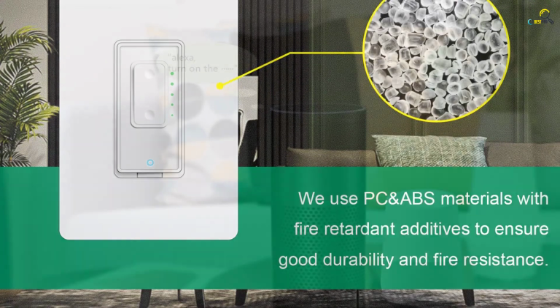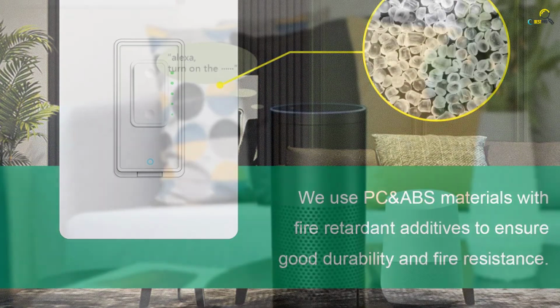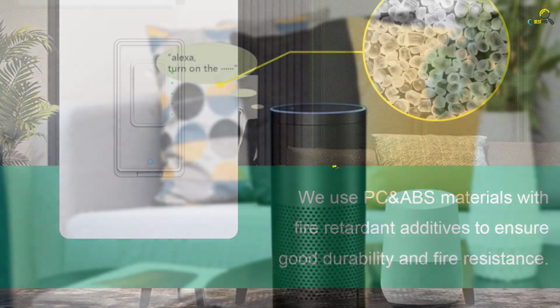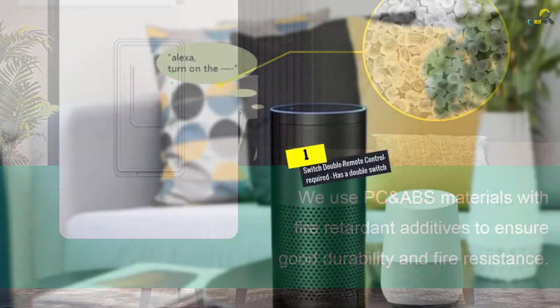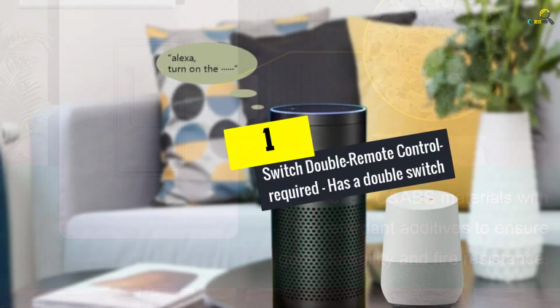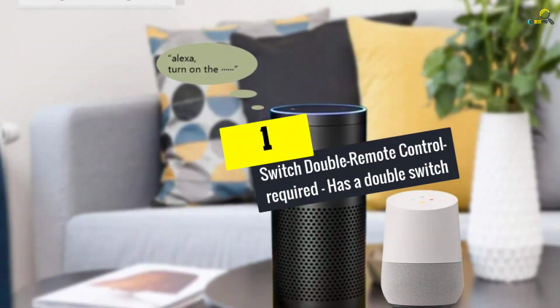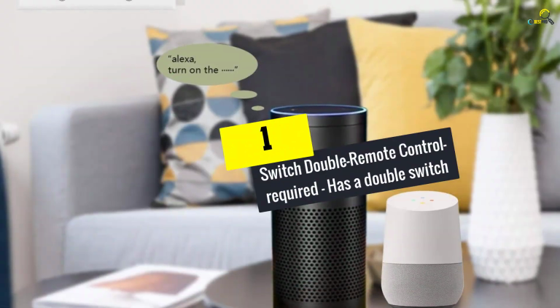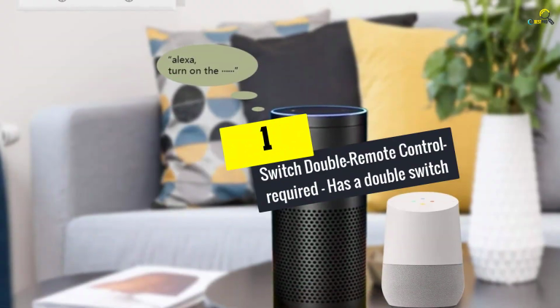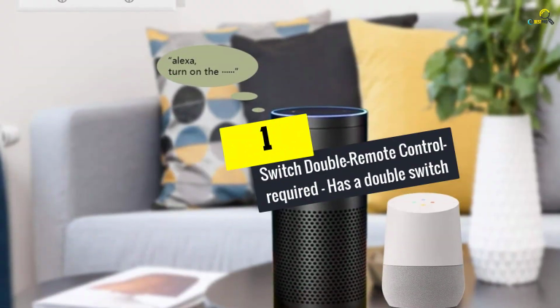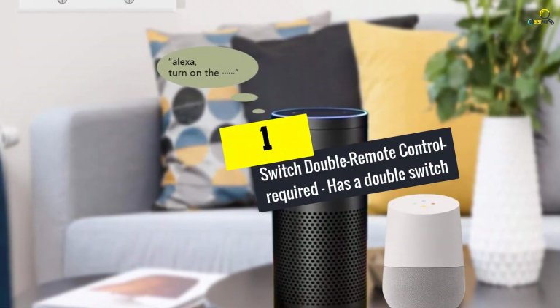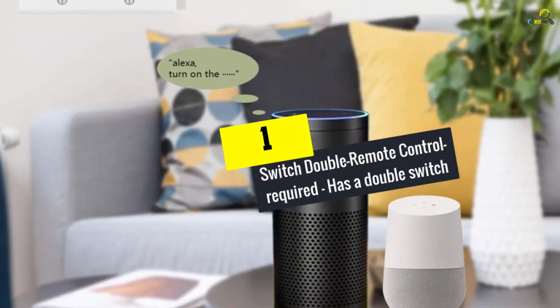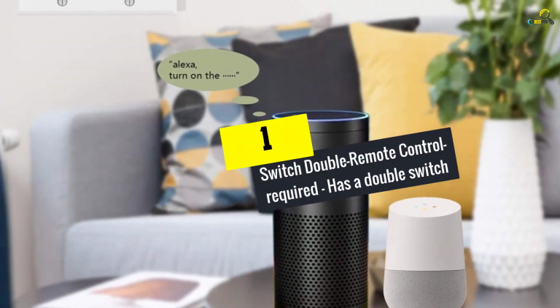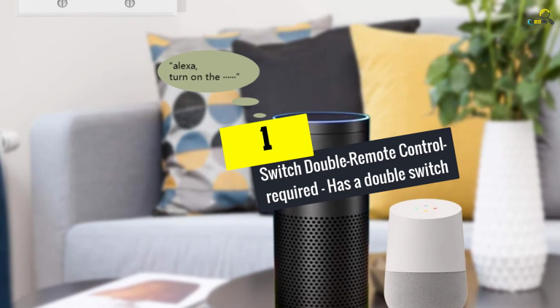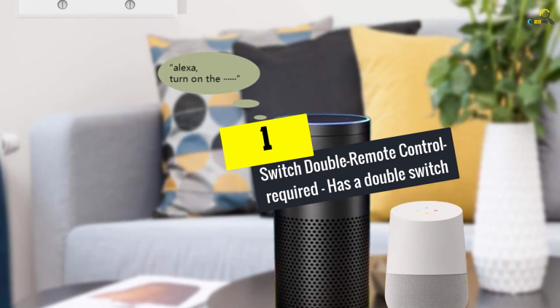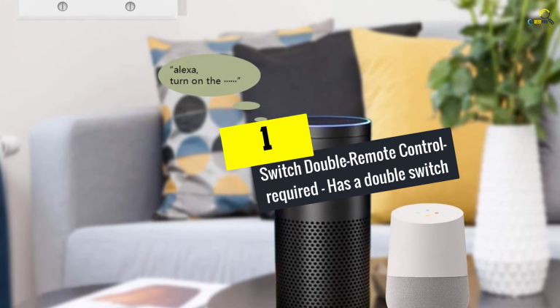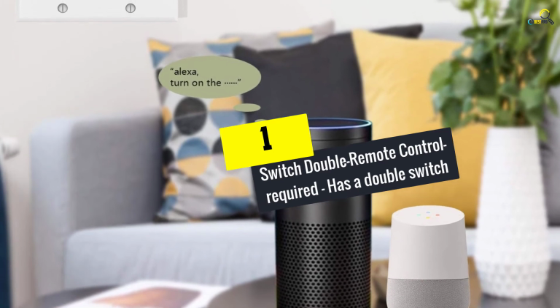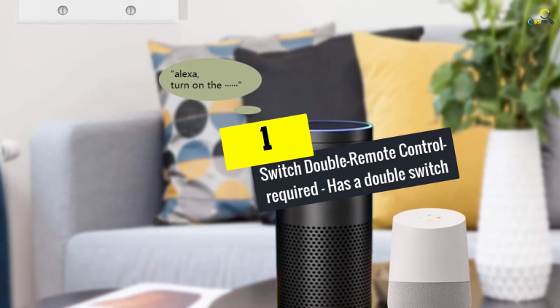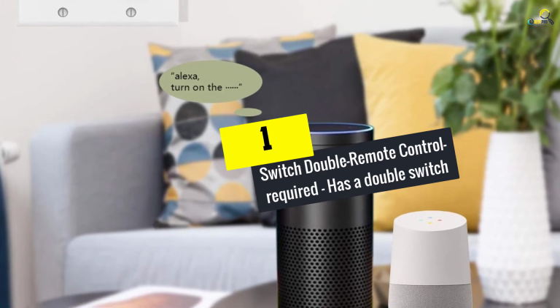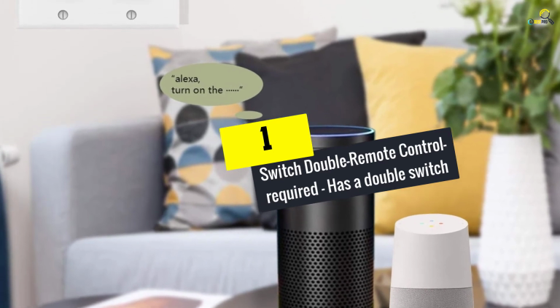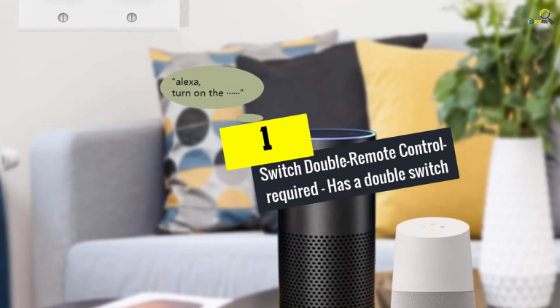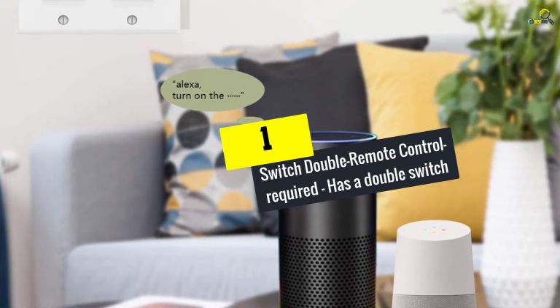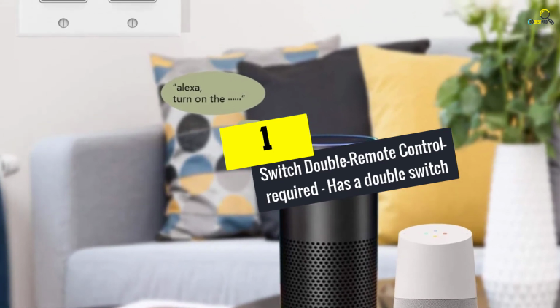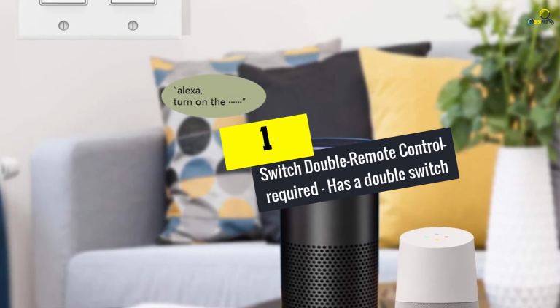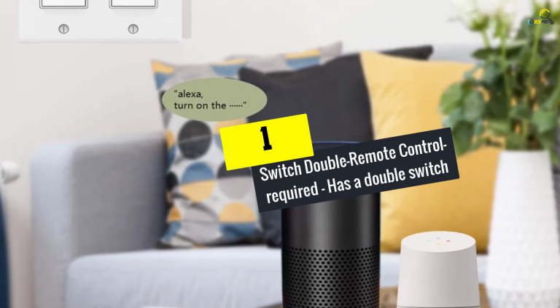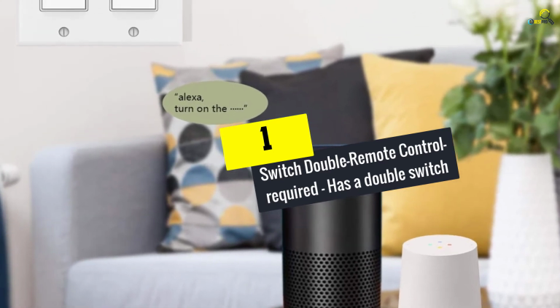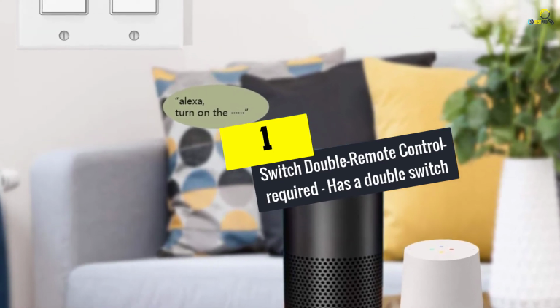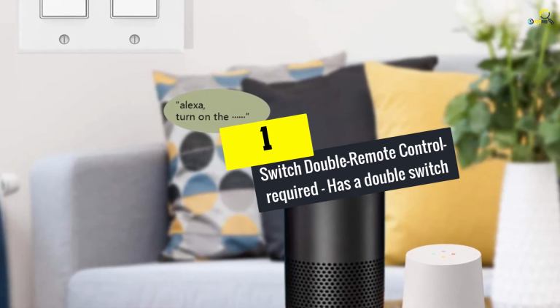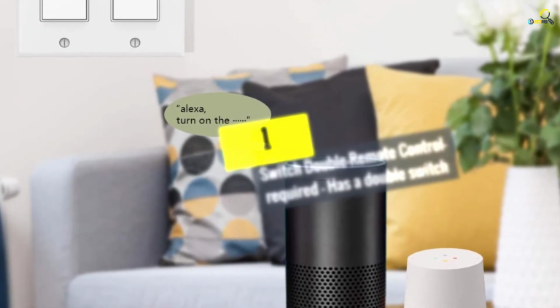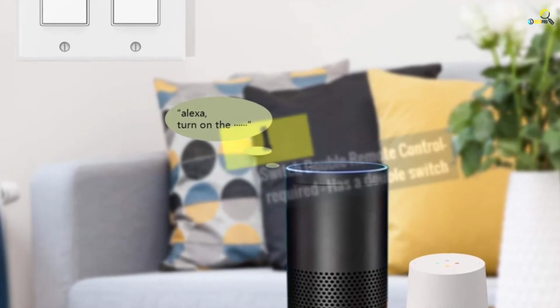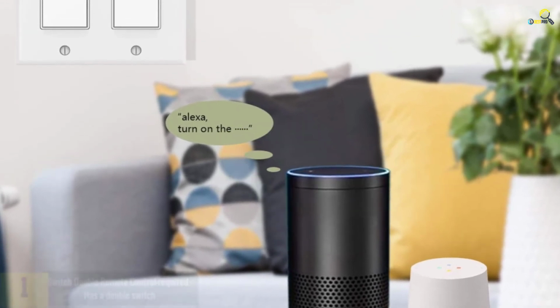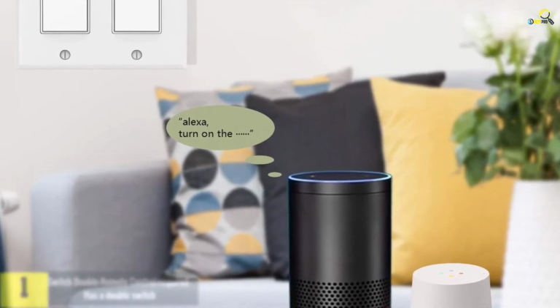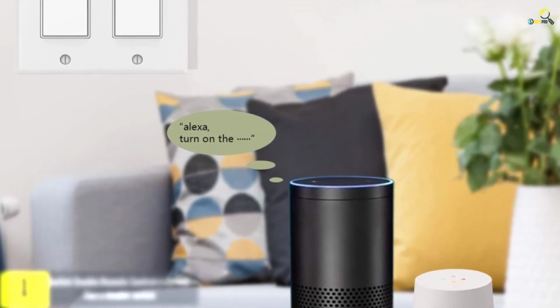And finally at number 1, we have the Smart Double Switch with remote control — featuring a double switch.